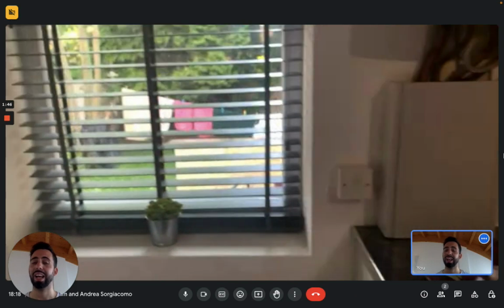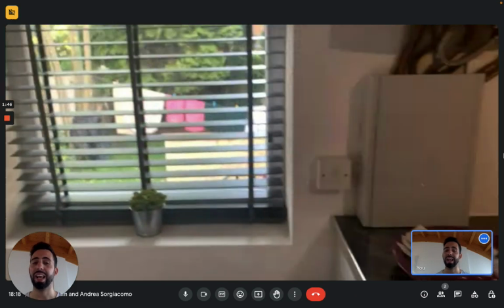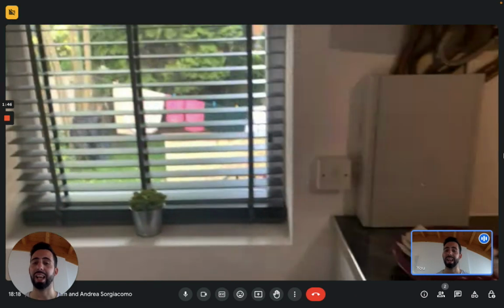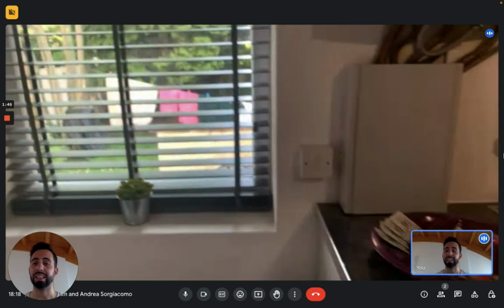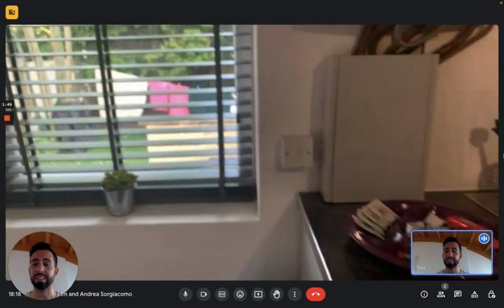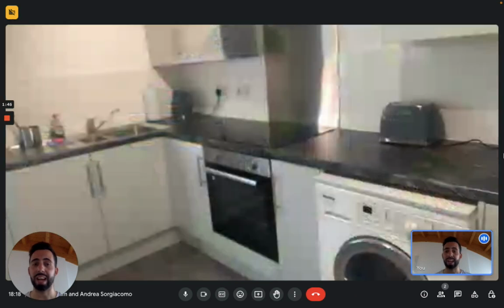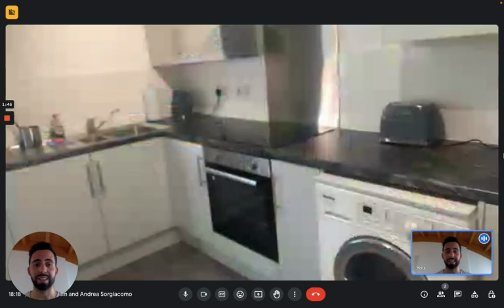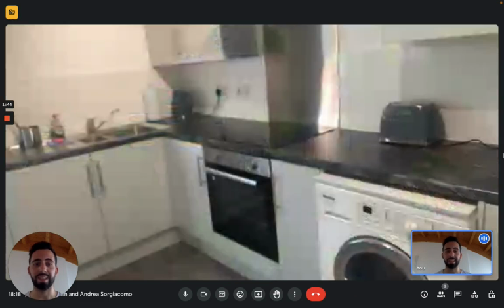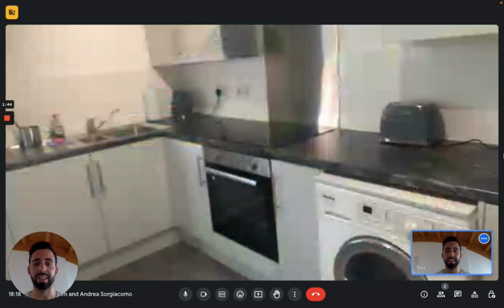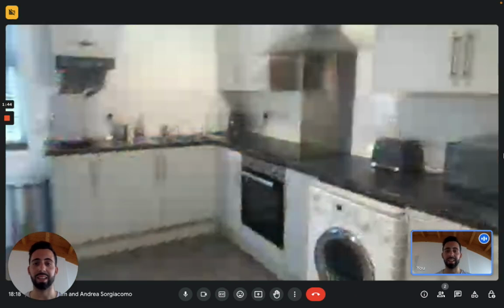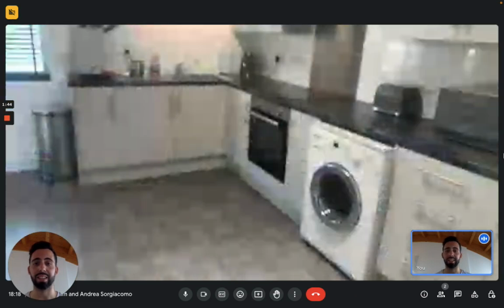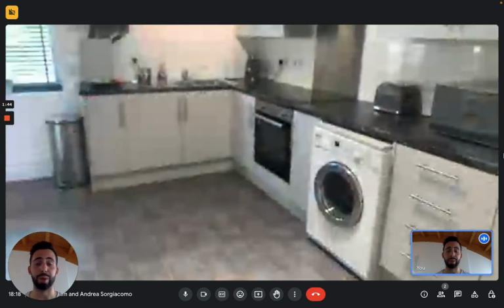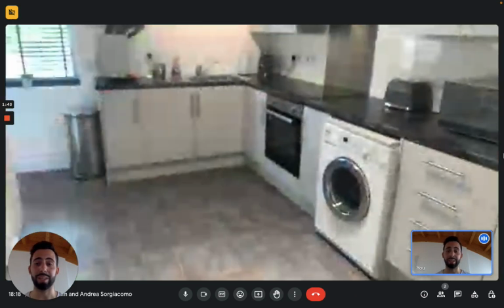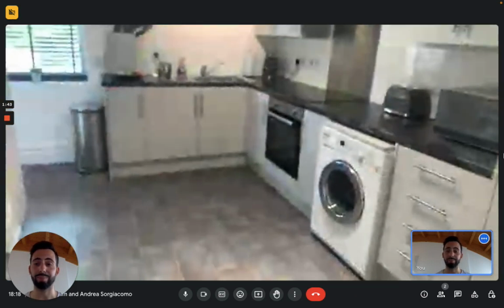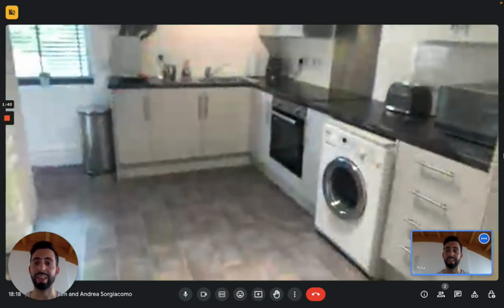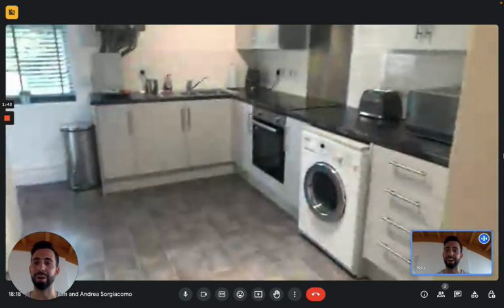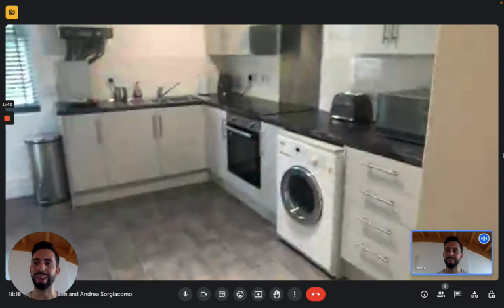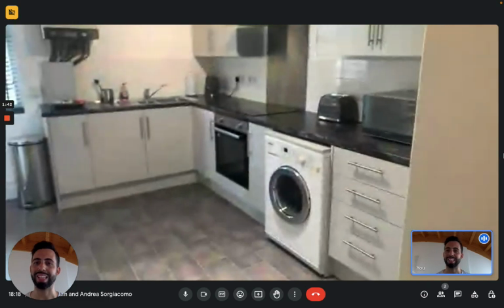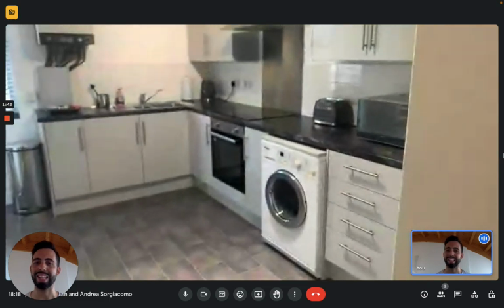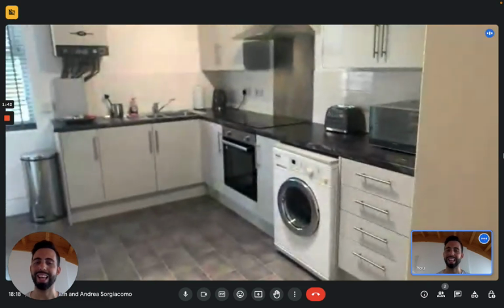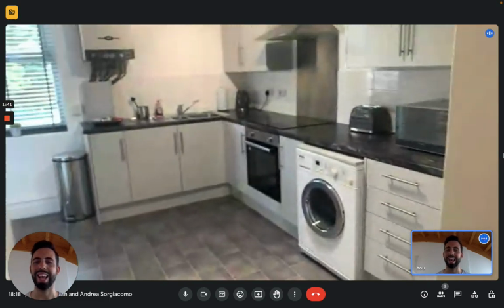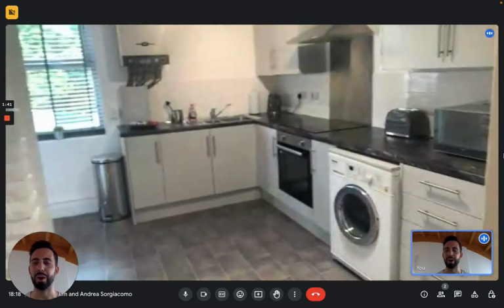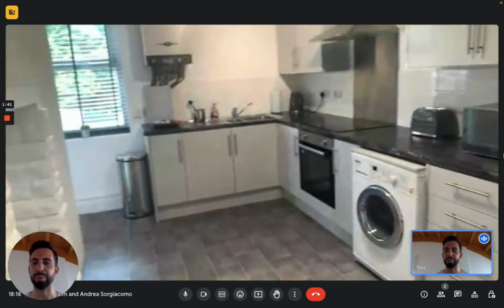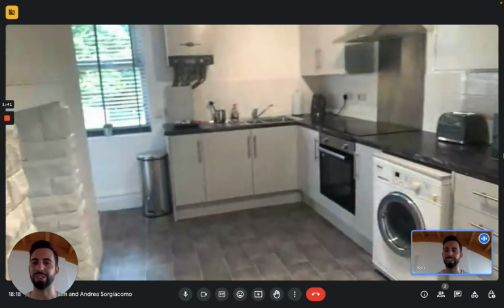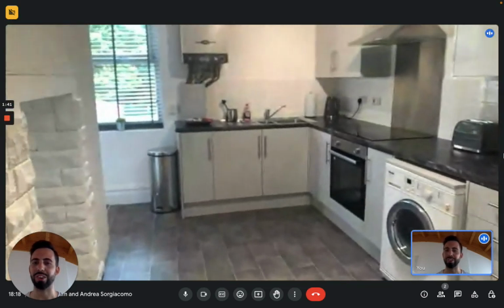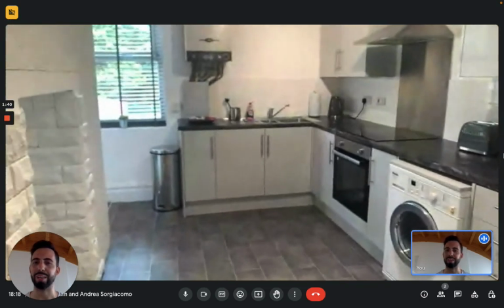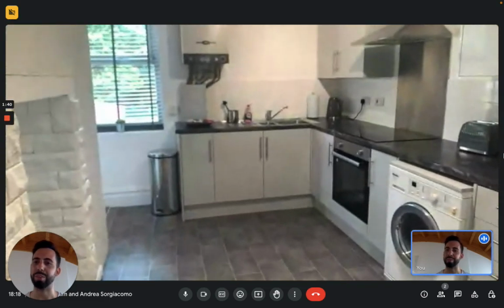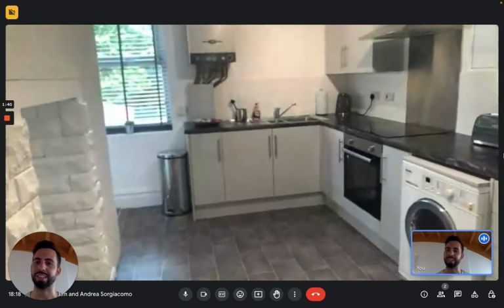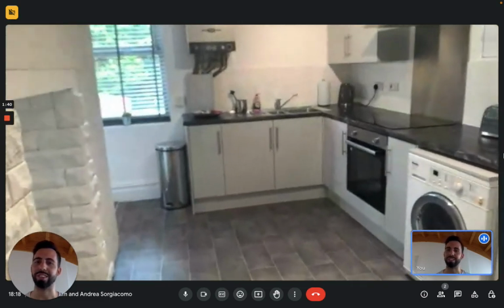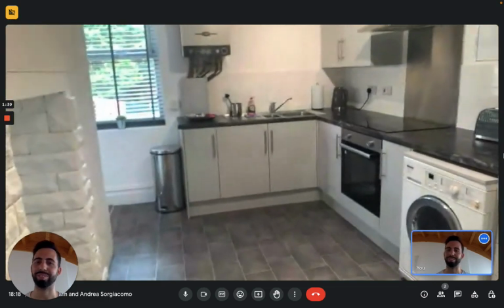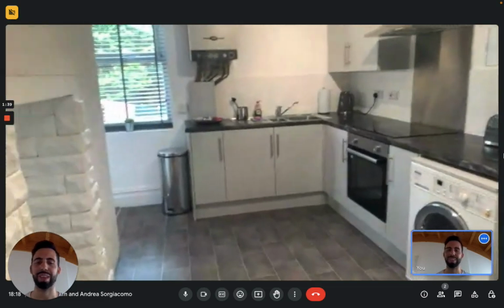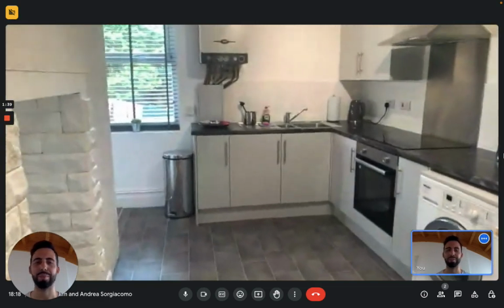And that's the apartment. I hope you liked it, and I hope you will enjoy your time in Manchester. Bye.